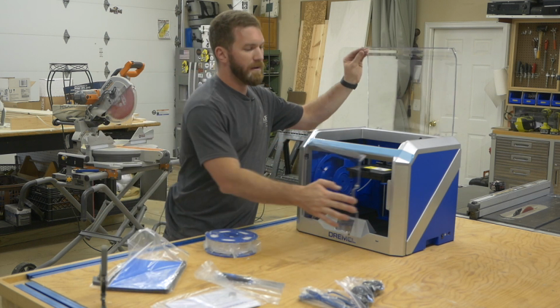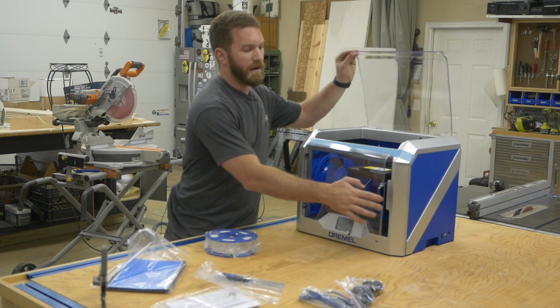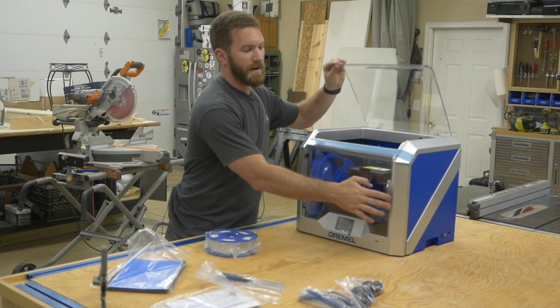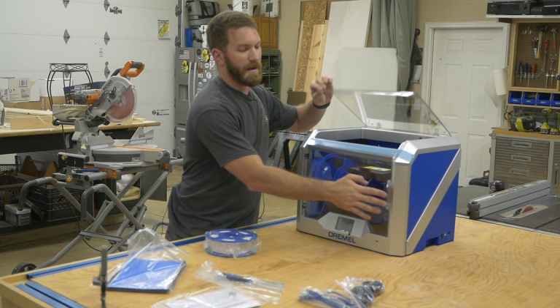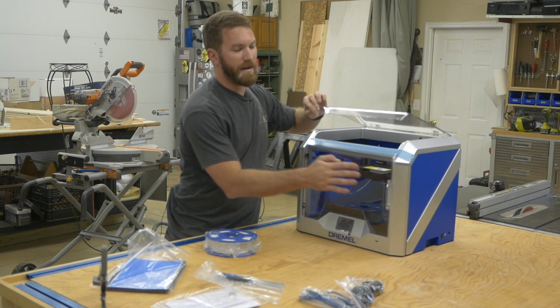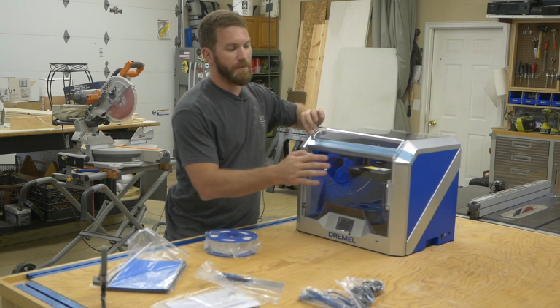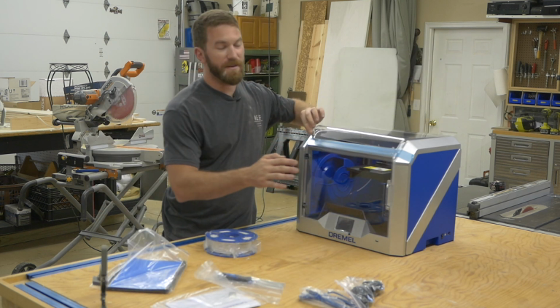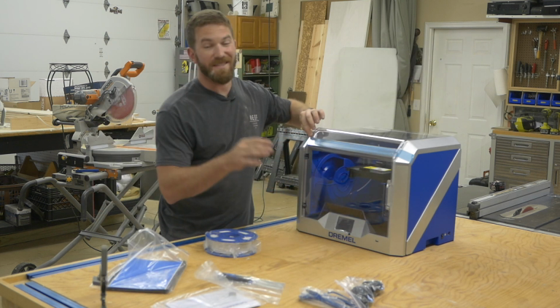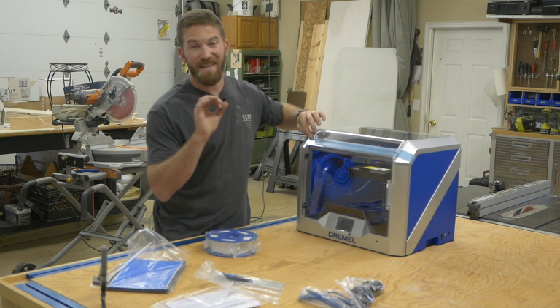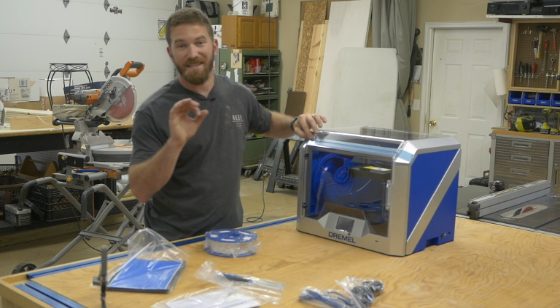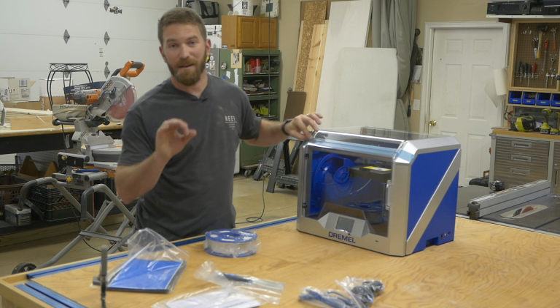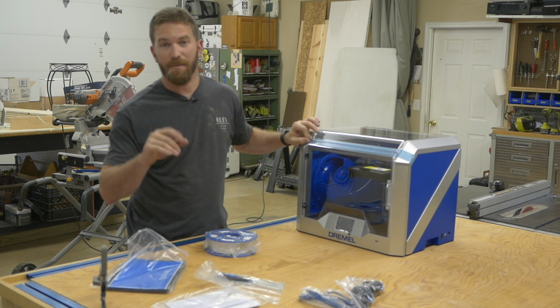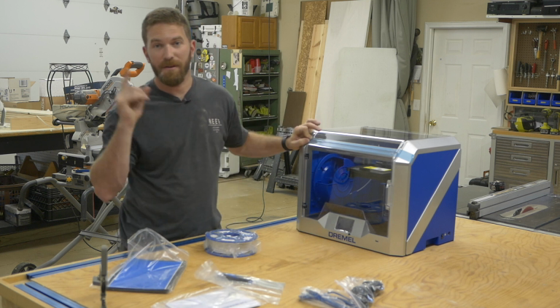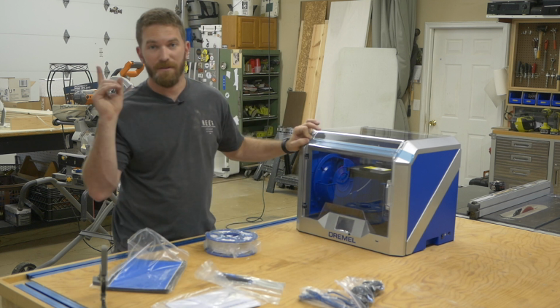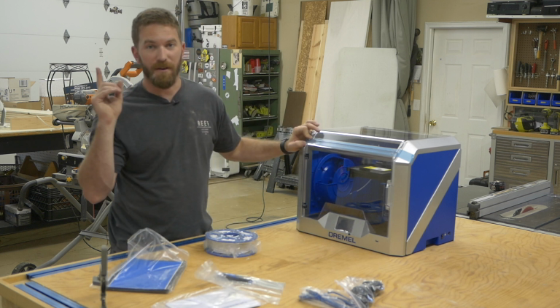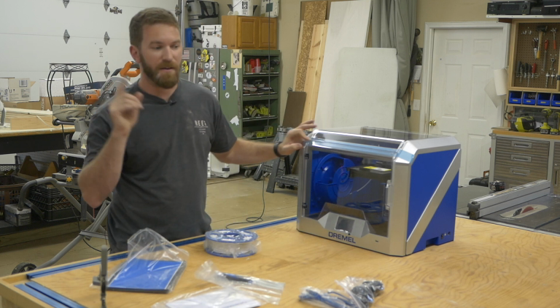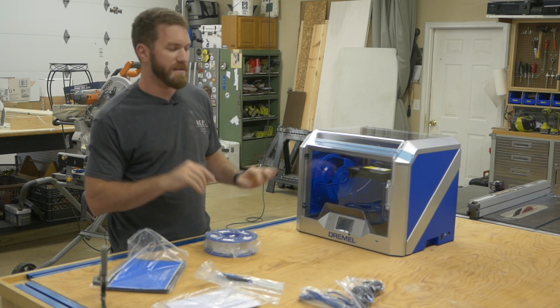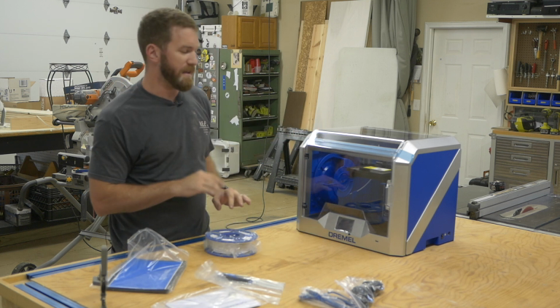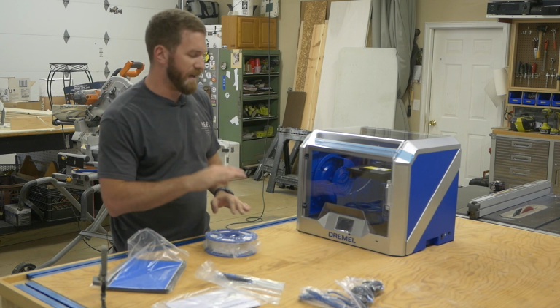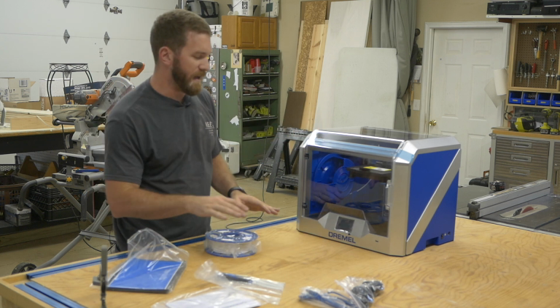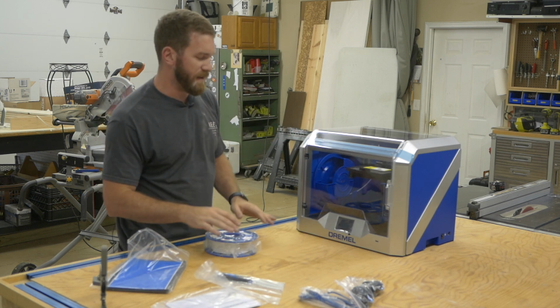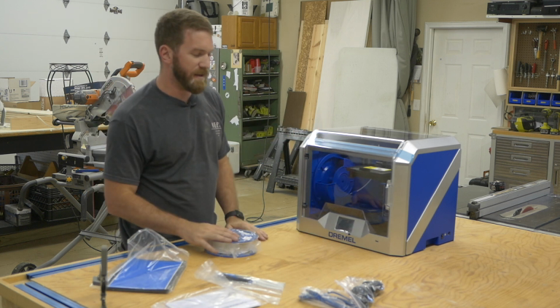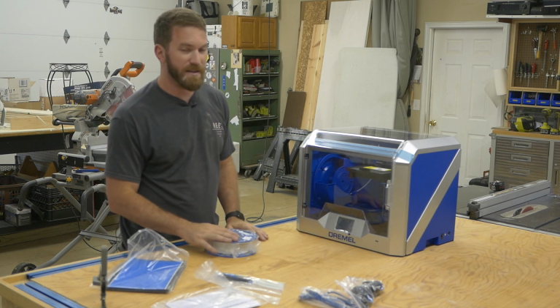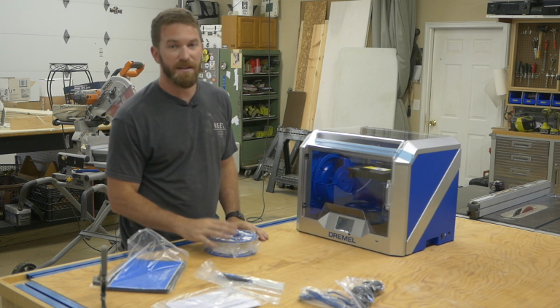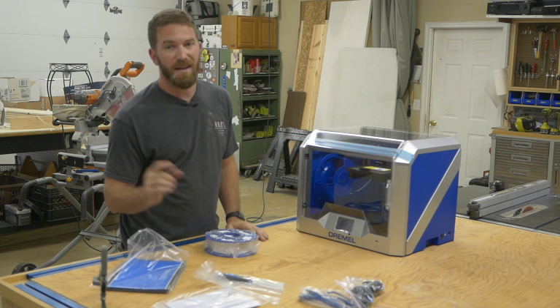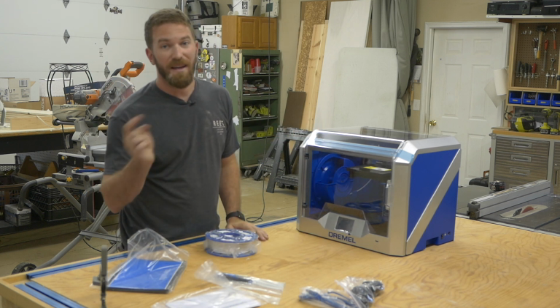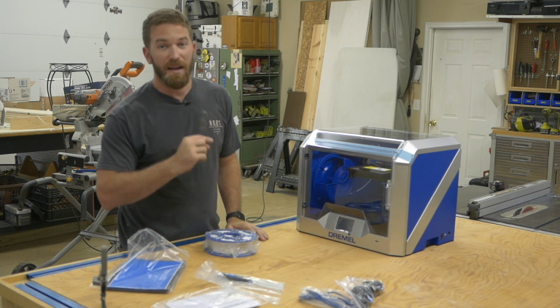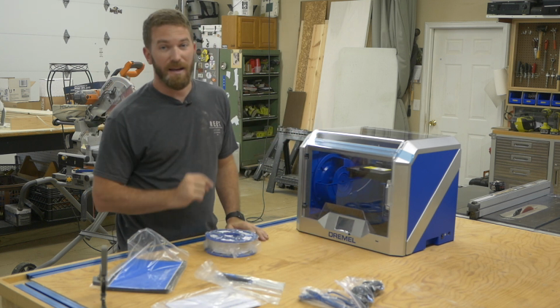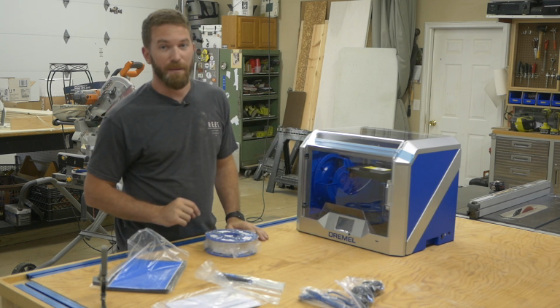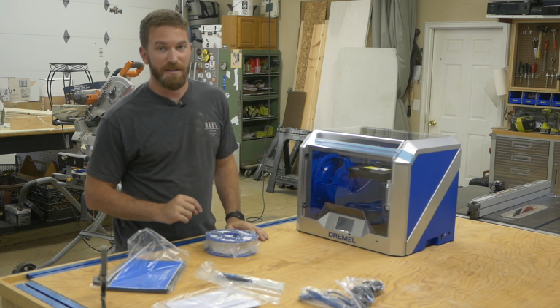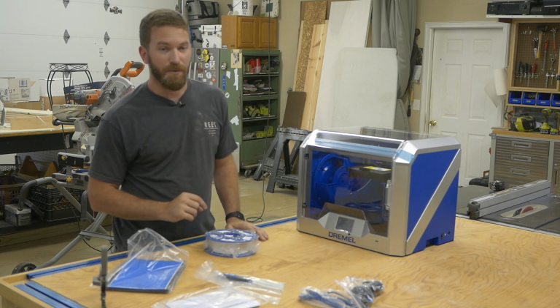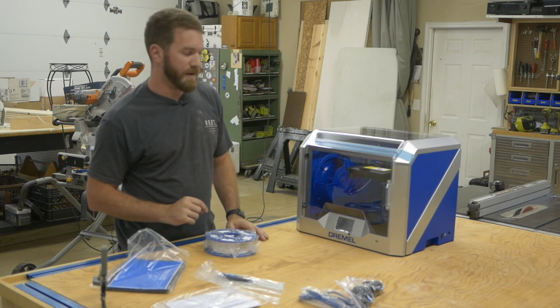Alright, I am going to take this up to the office and get it out of the dust — I've got to get back to work.